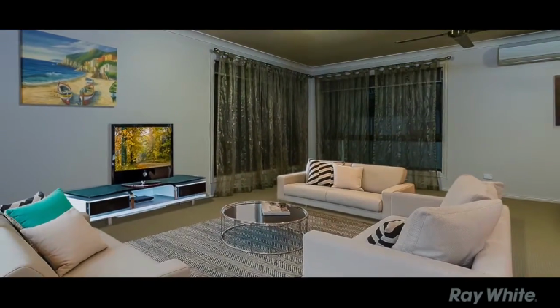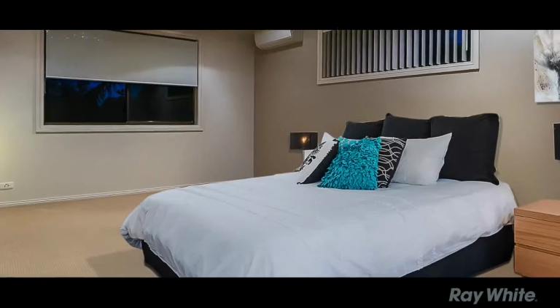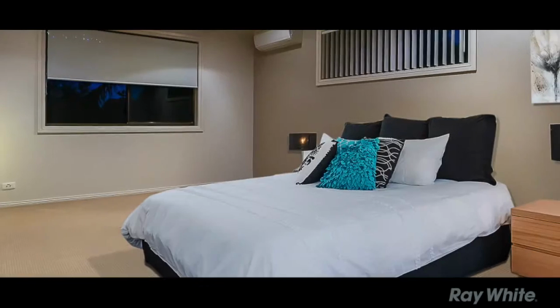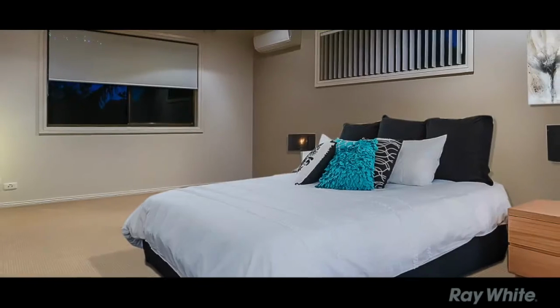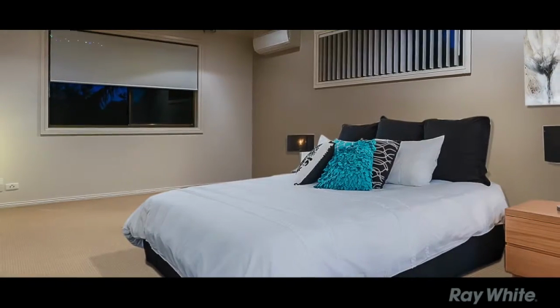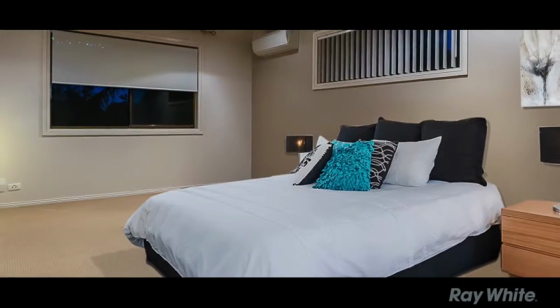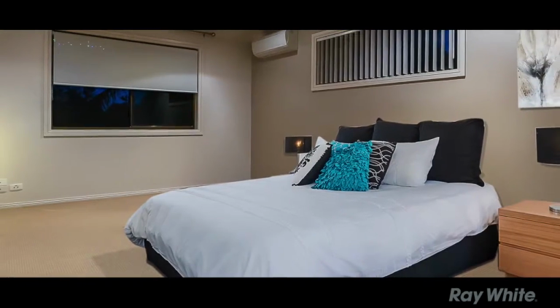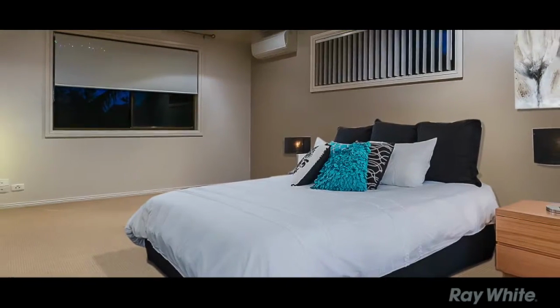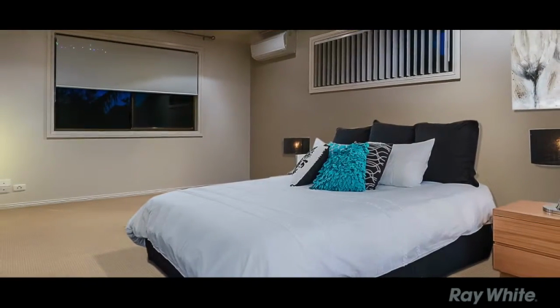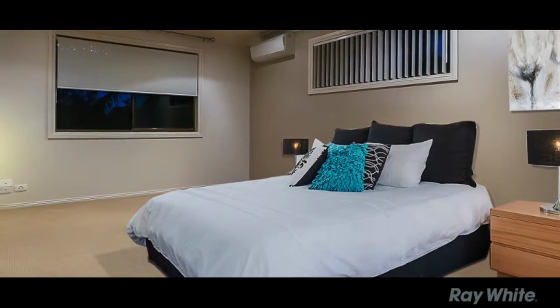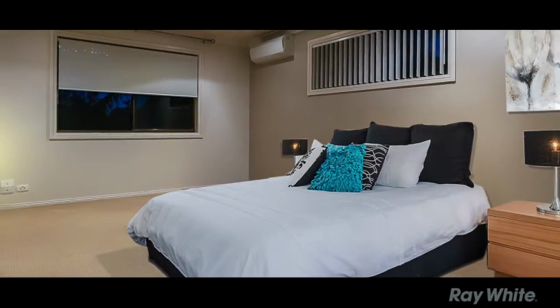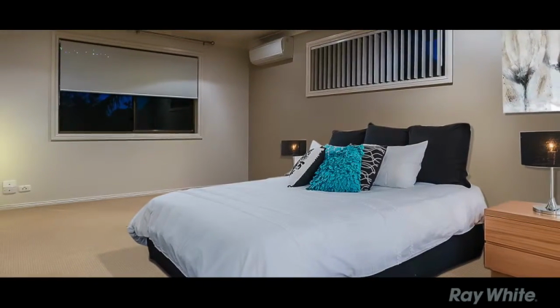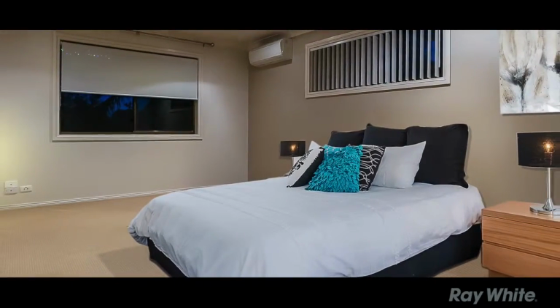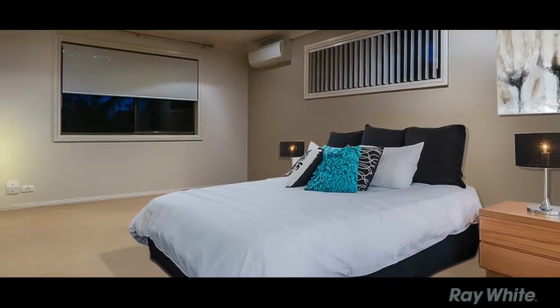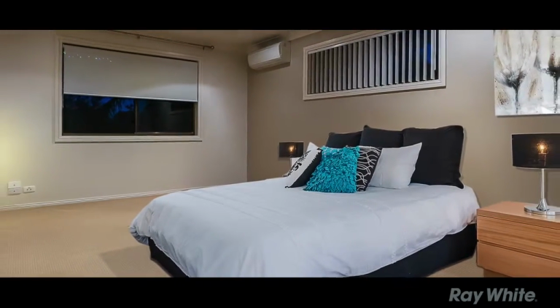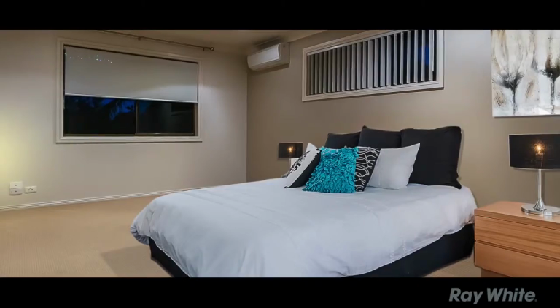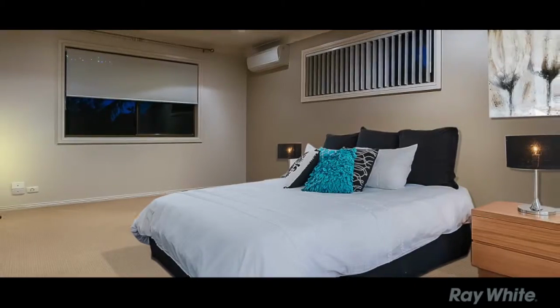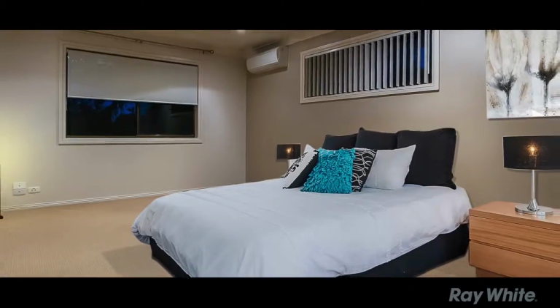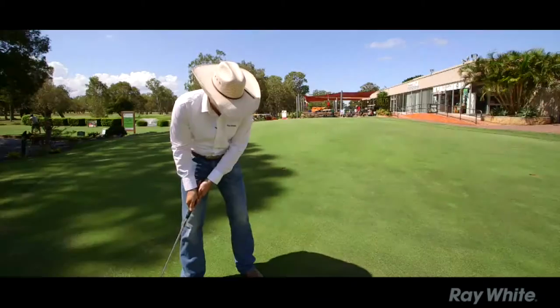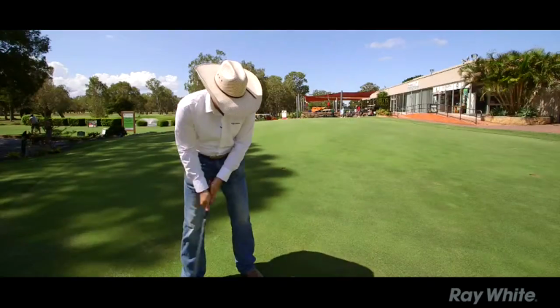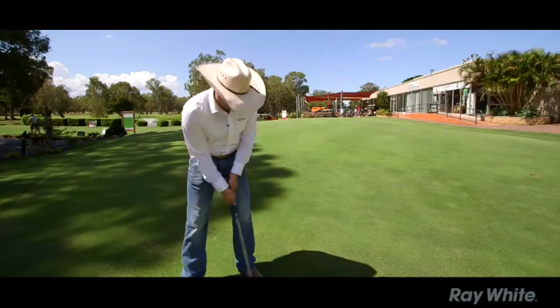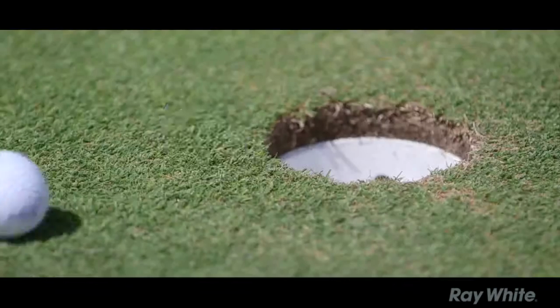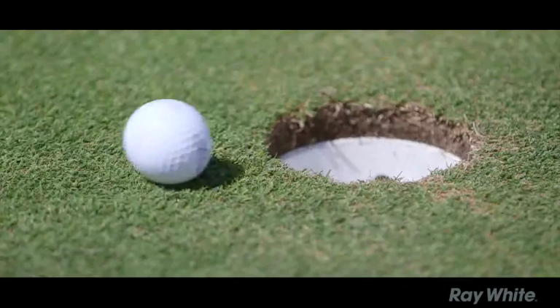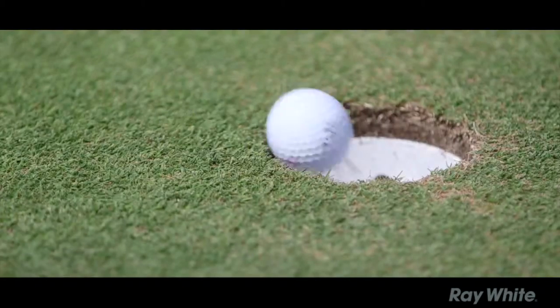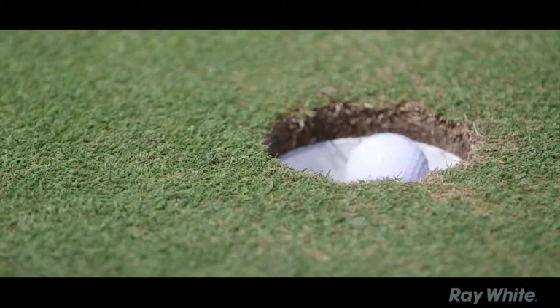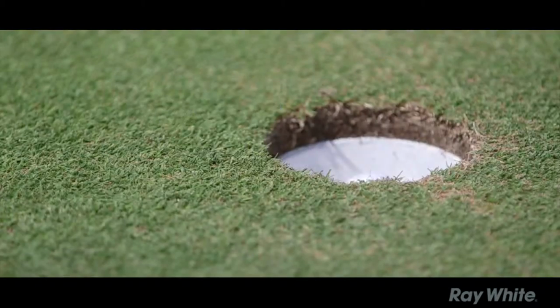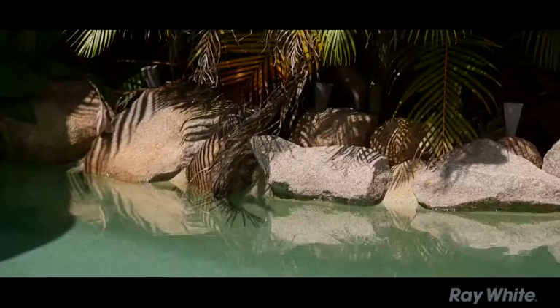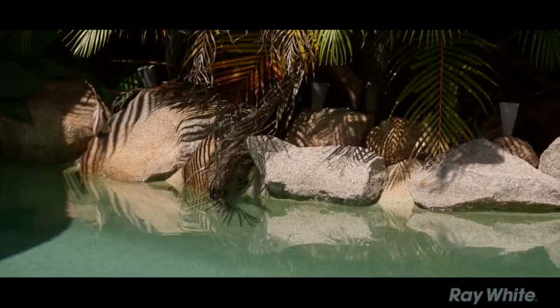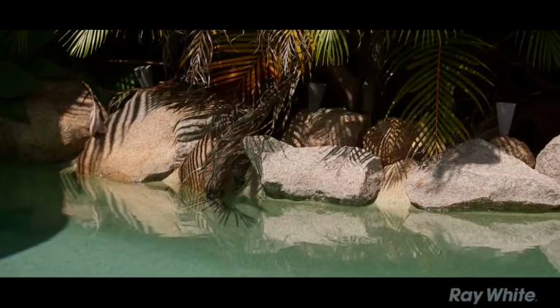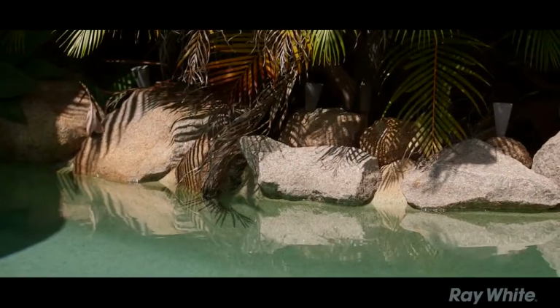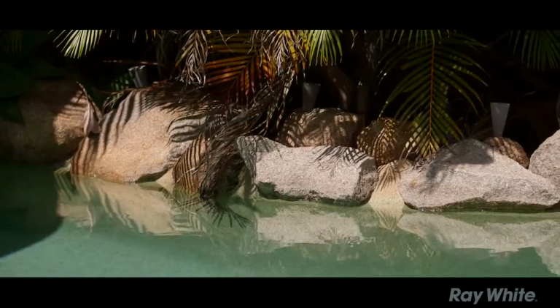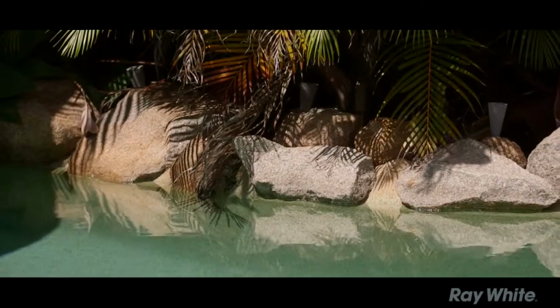Does it have a pool? Let's see. Yes it does.